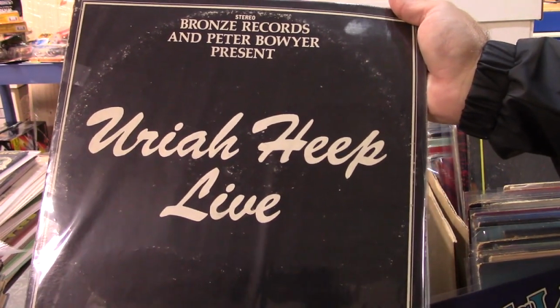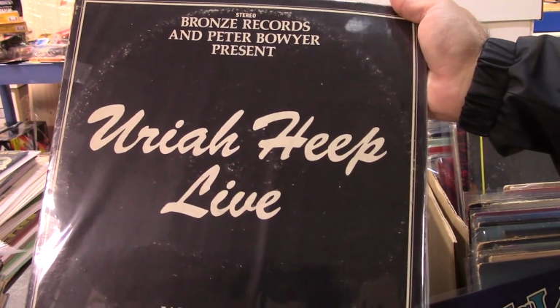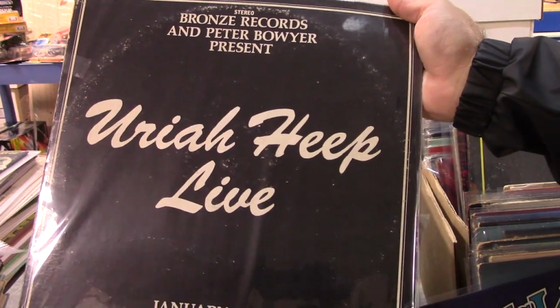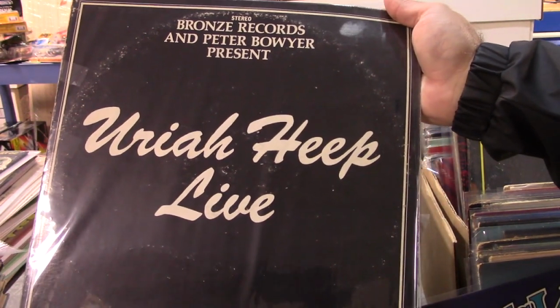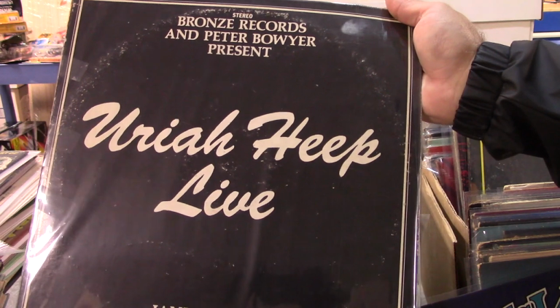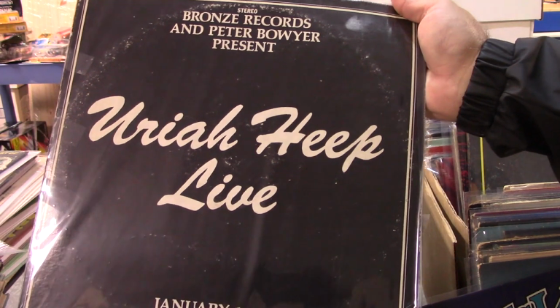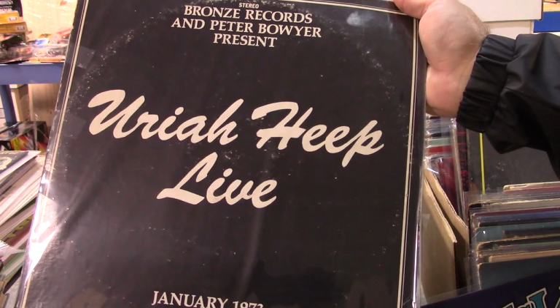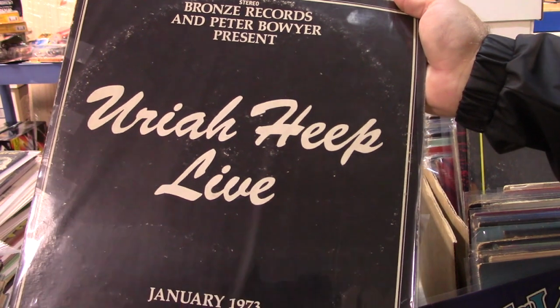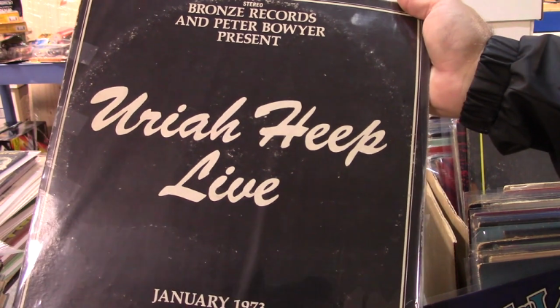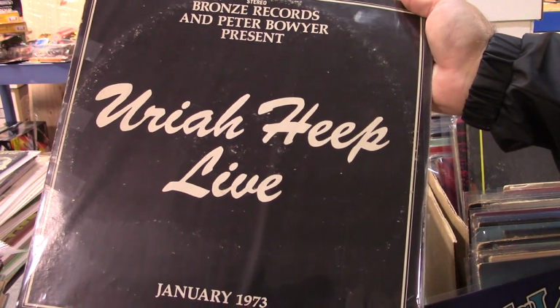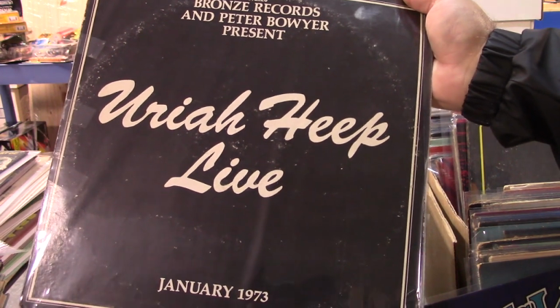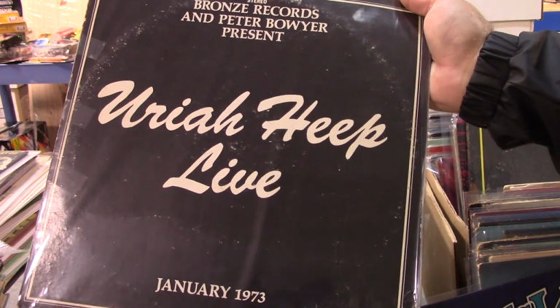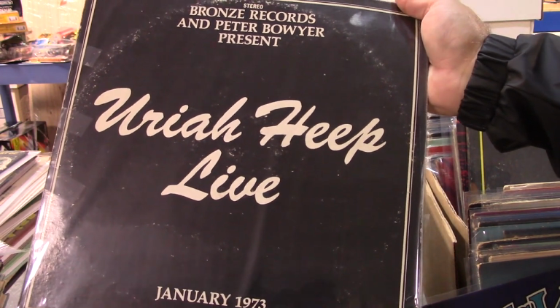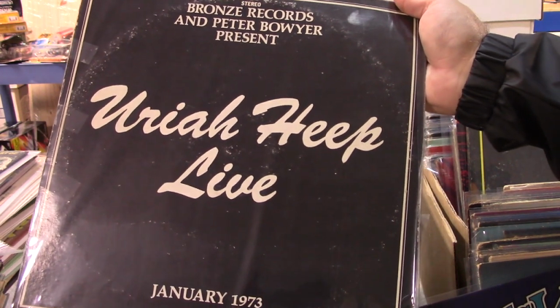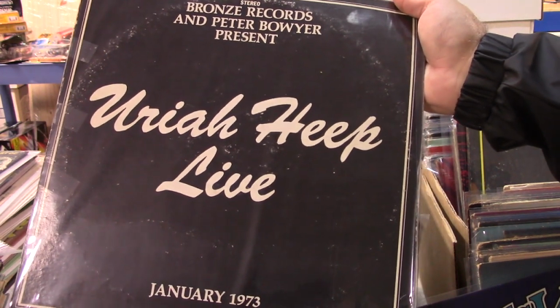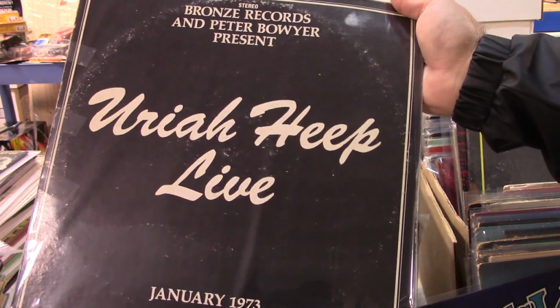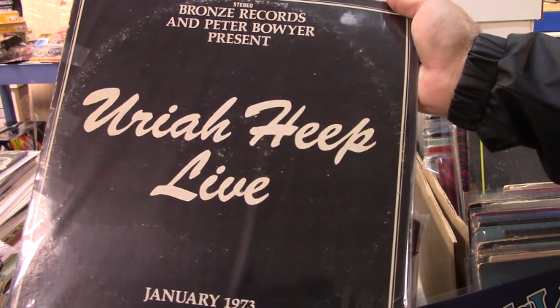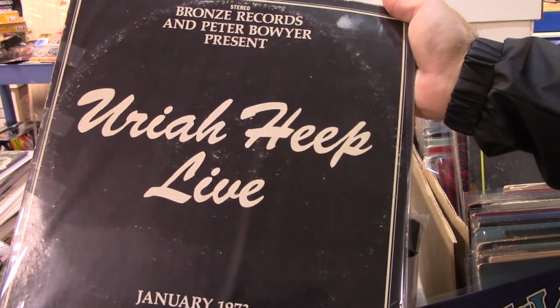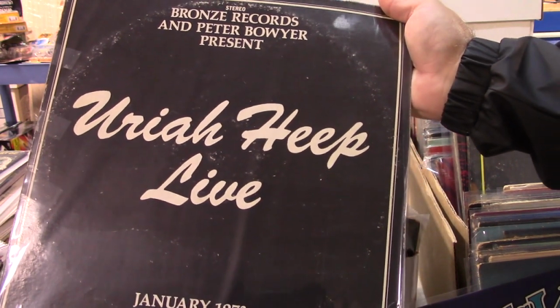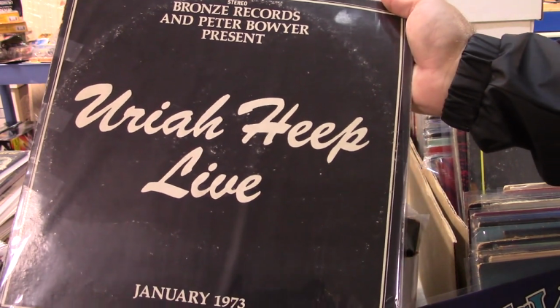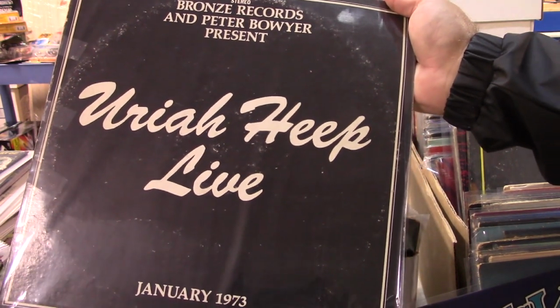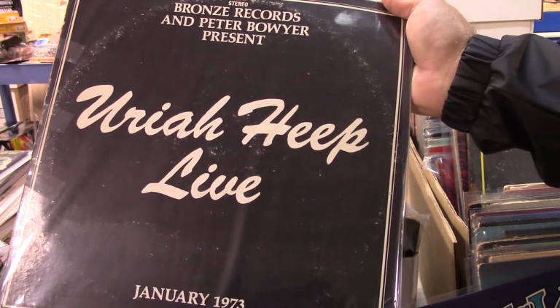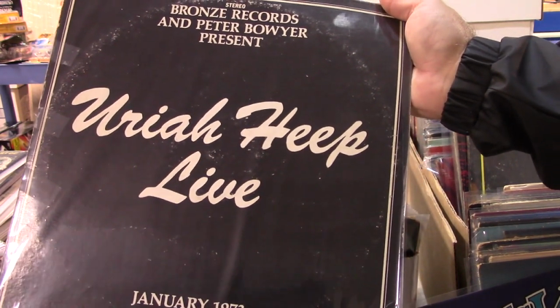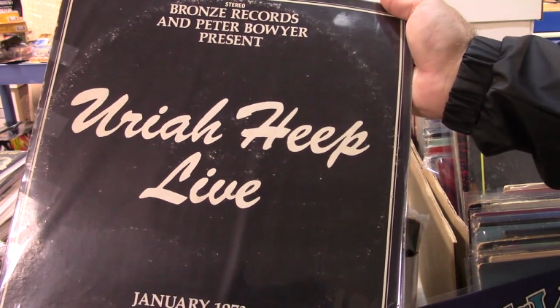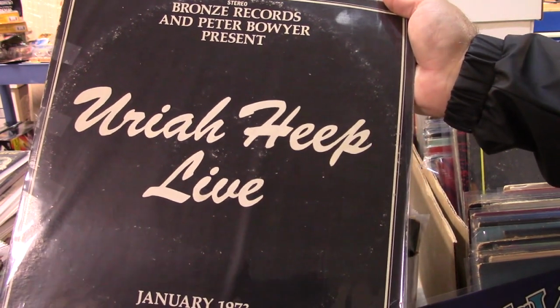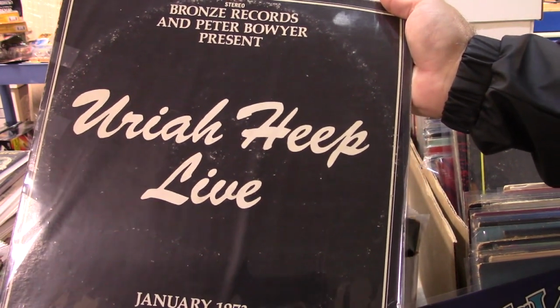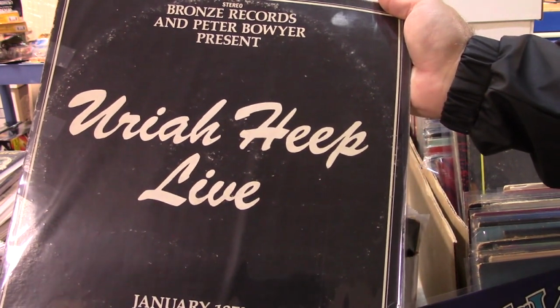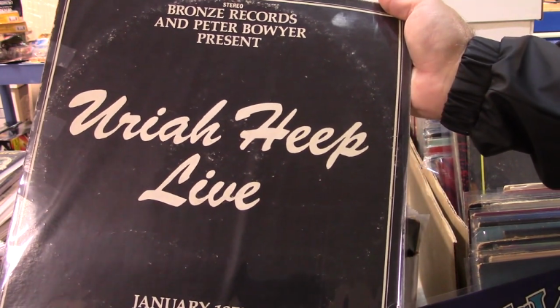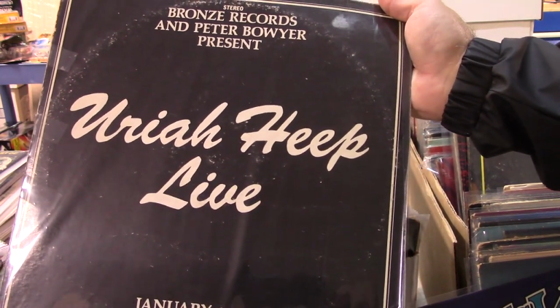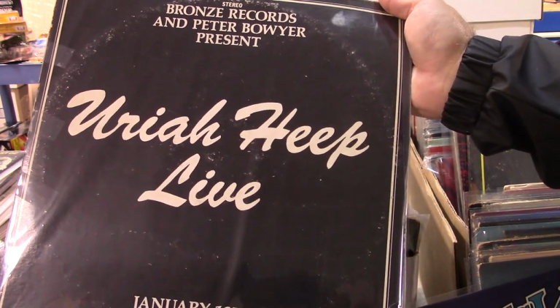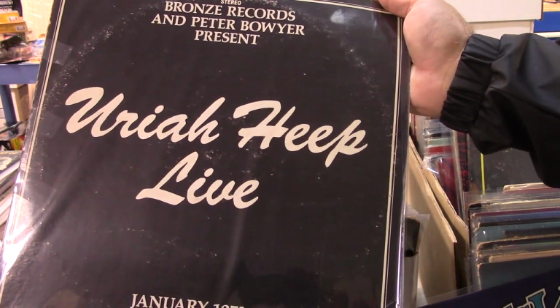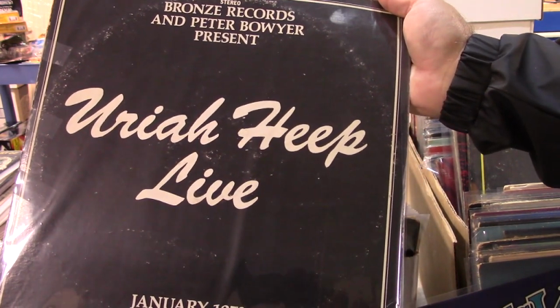So there we go — thanks for sticking with me for all these record albums. Leave me your comments and questions, check out our other videos guys, thanks for watching.